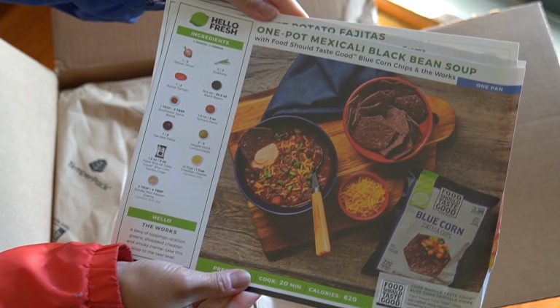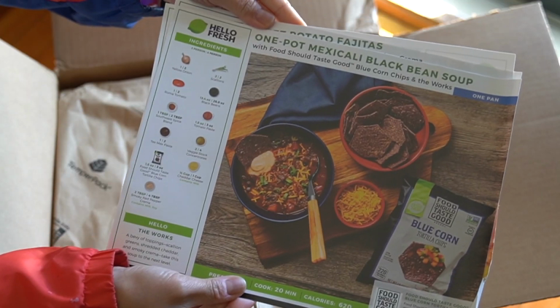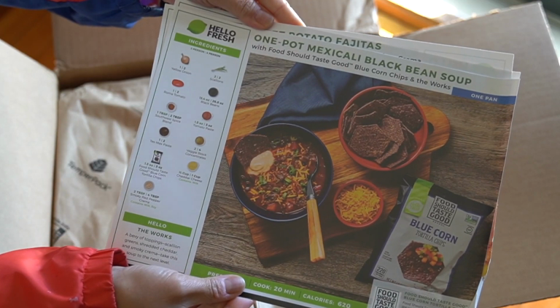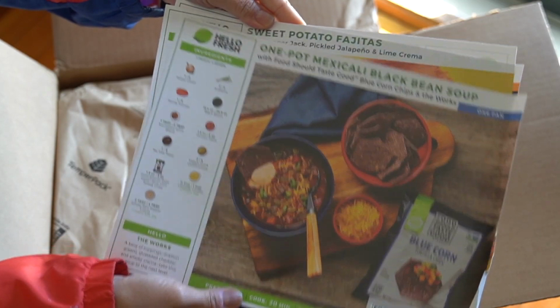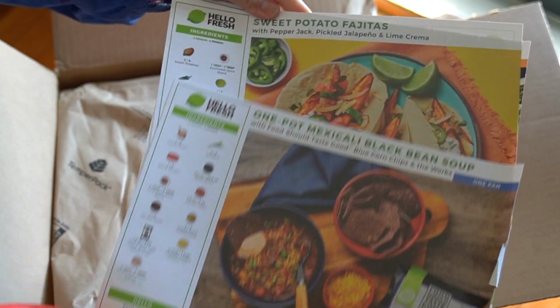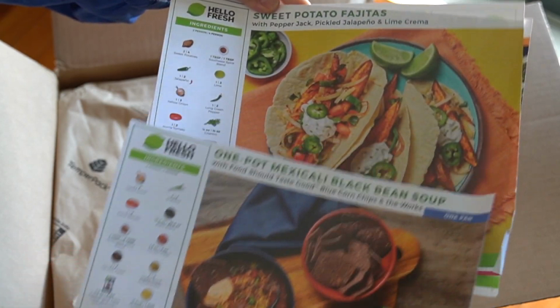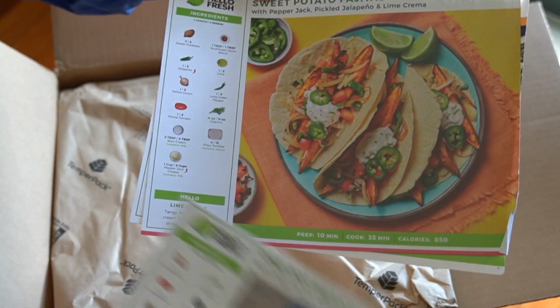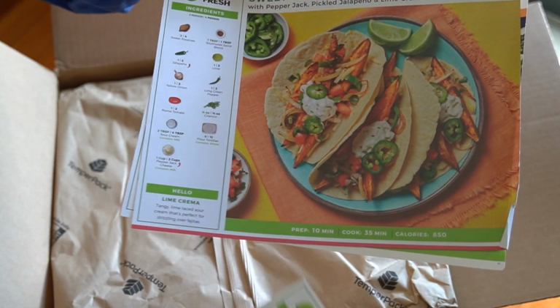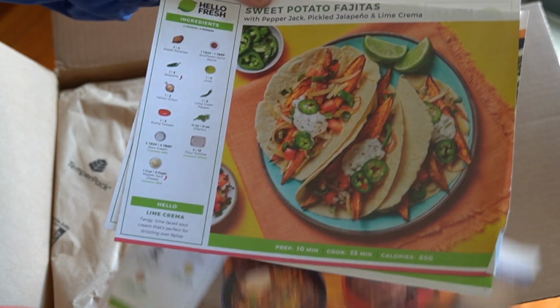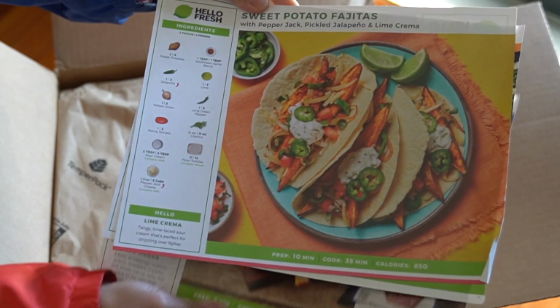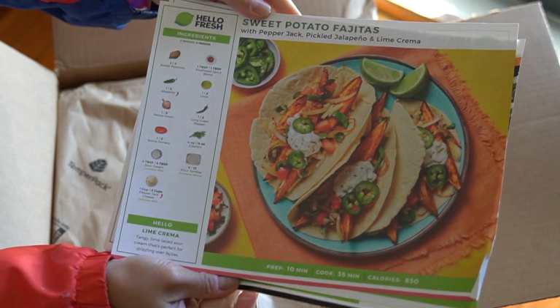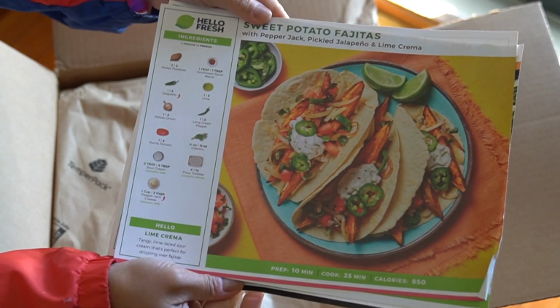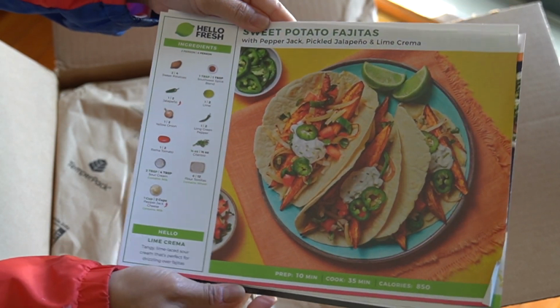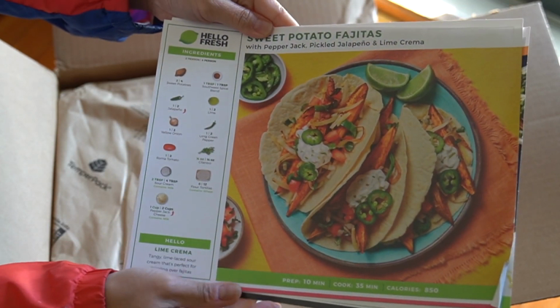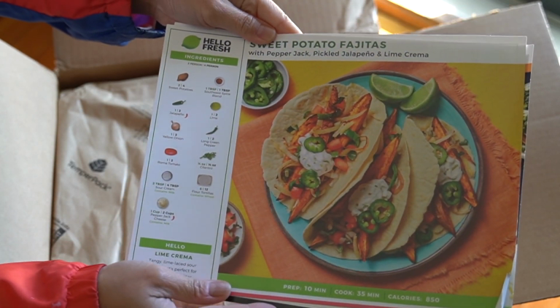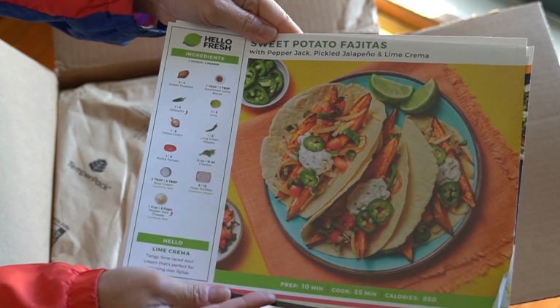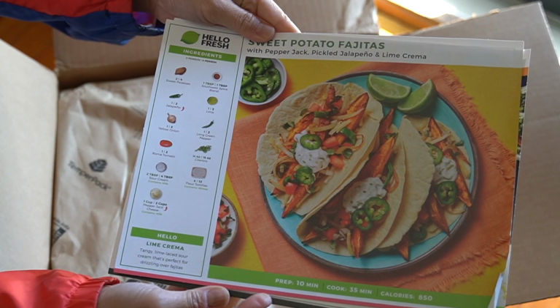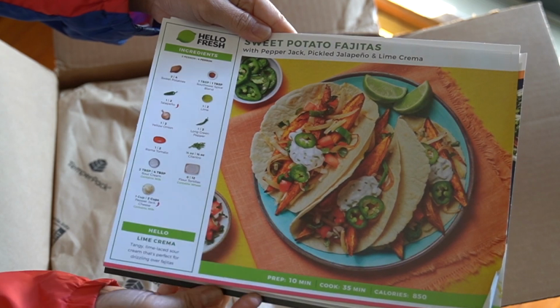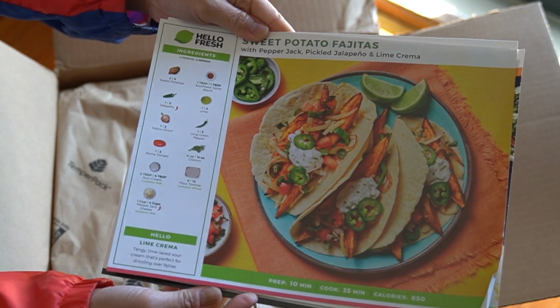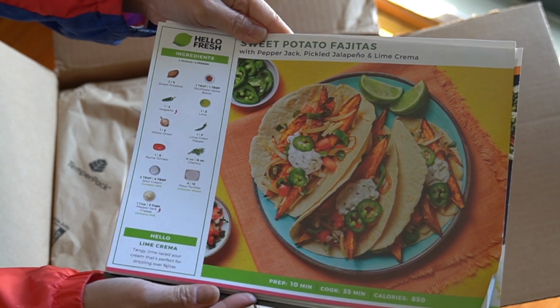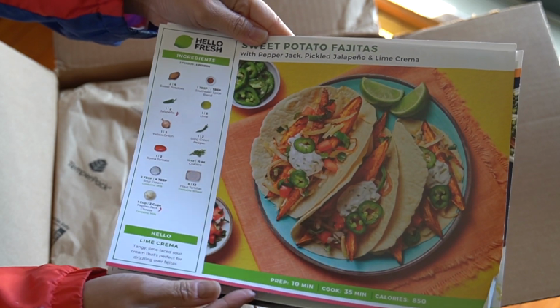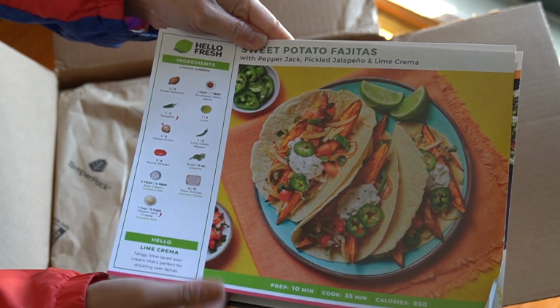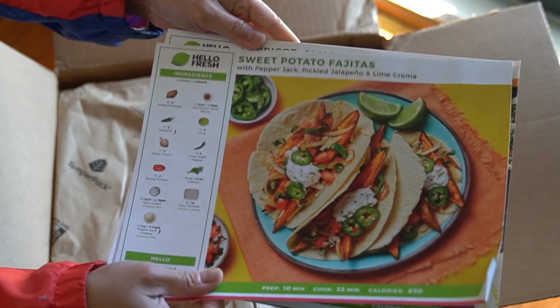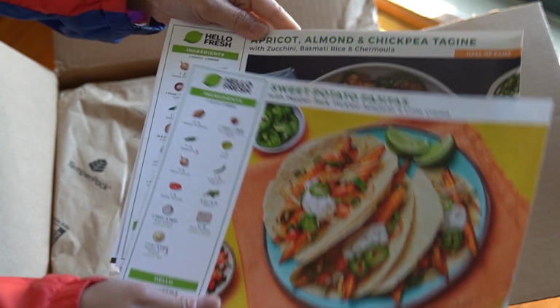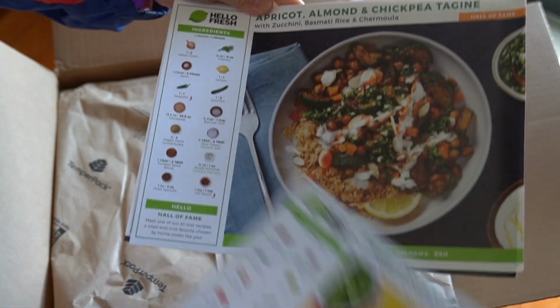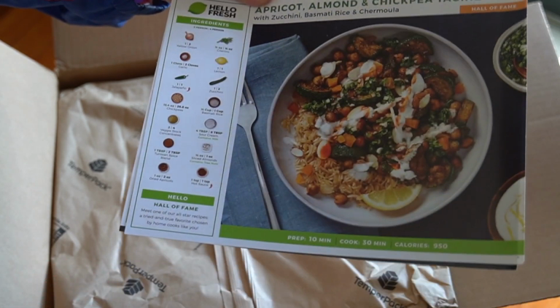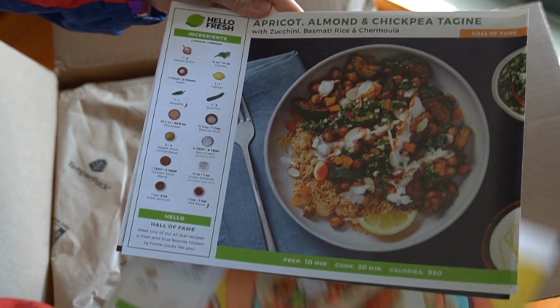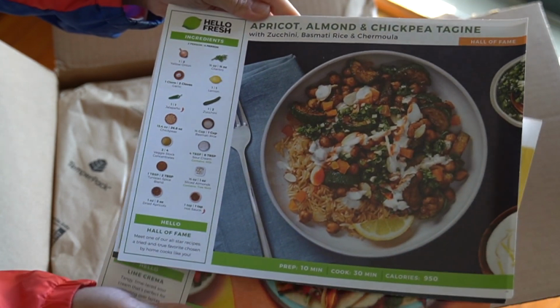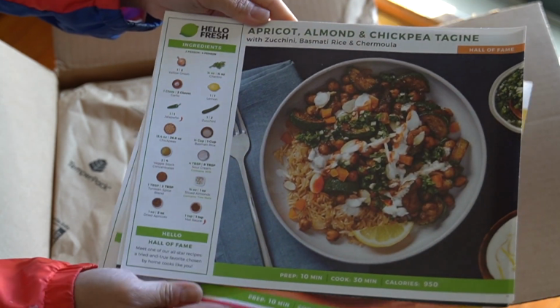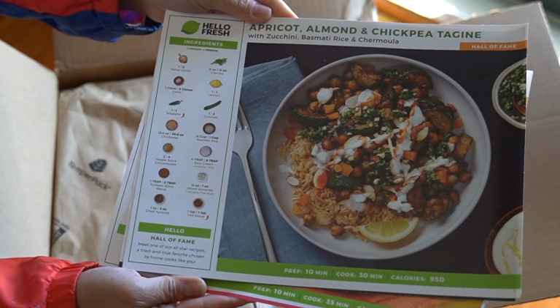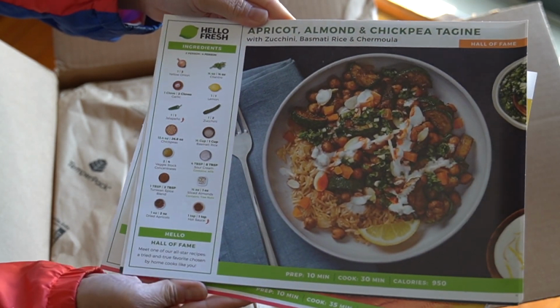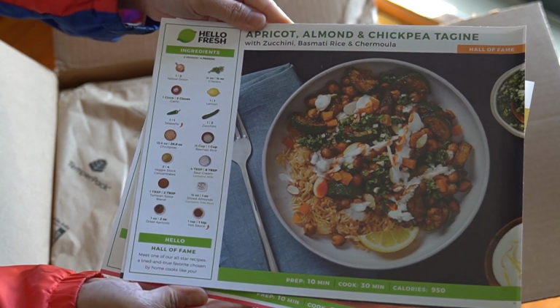Speaking of options, there are tons of them. There are family friendly, calorie smart, vegetarian, and pescatarian options.